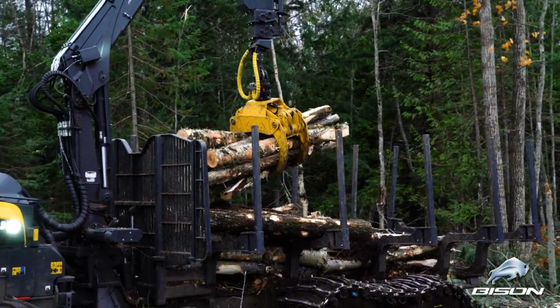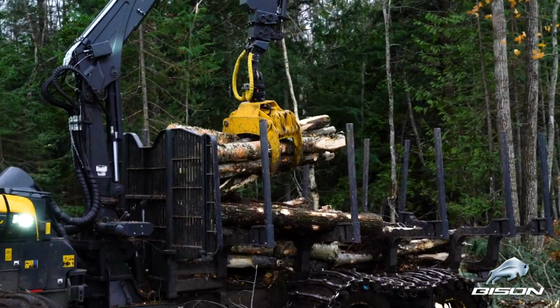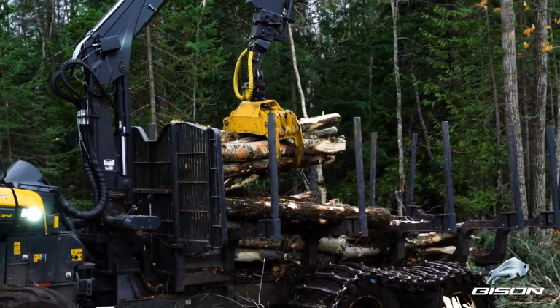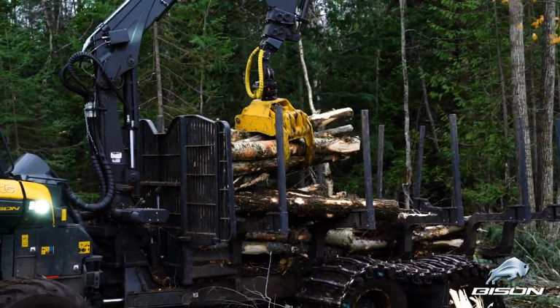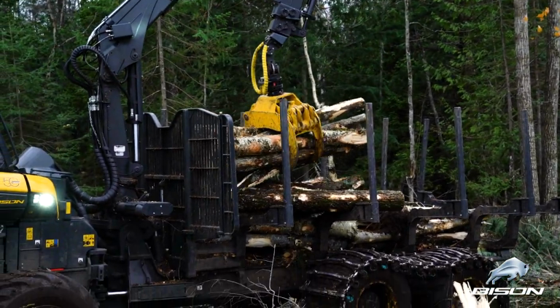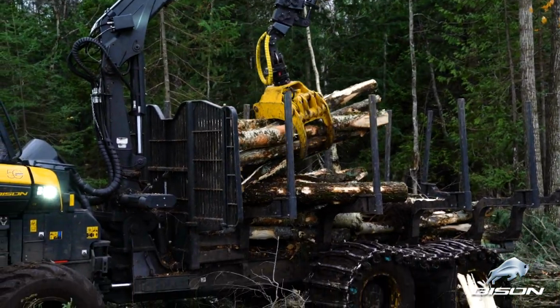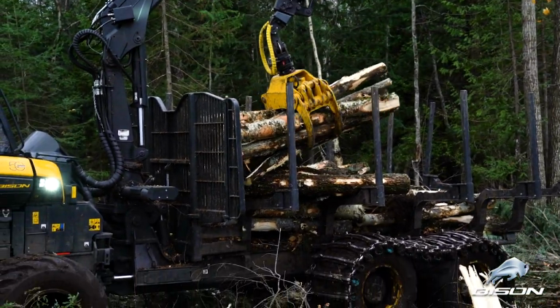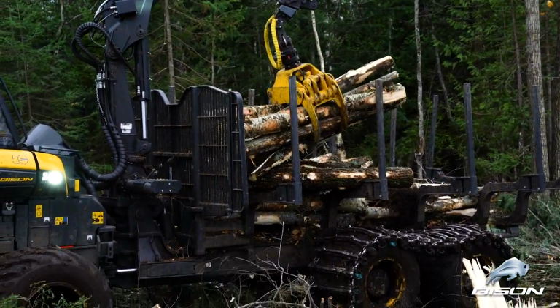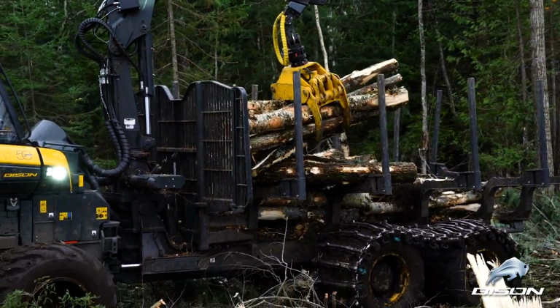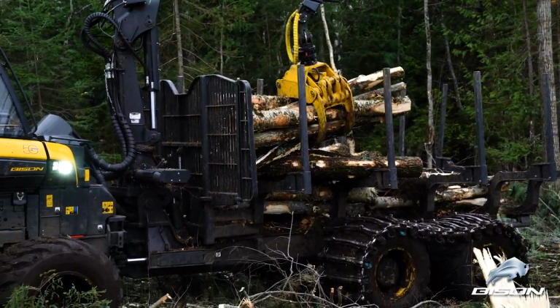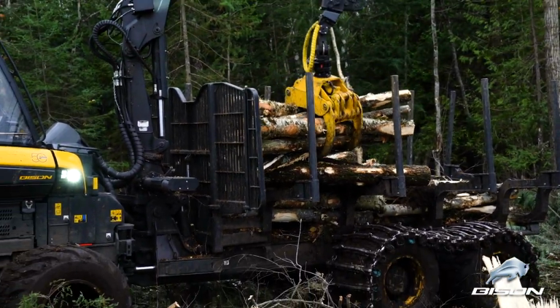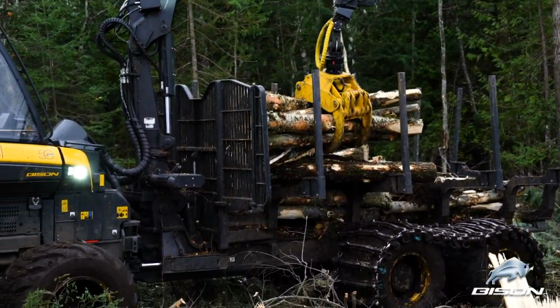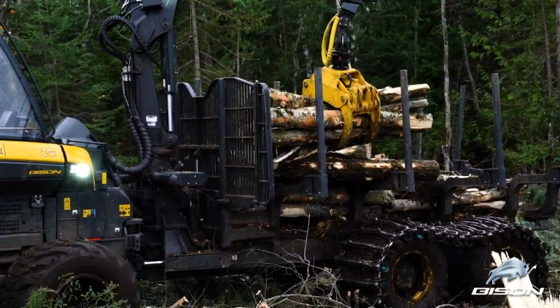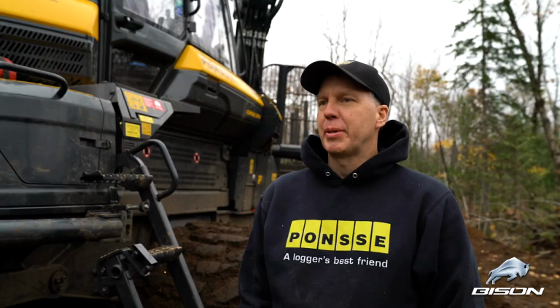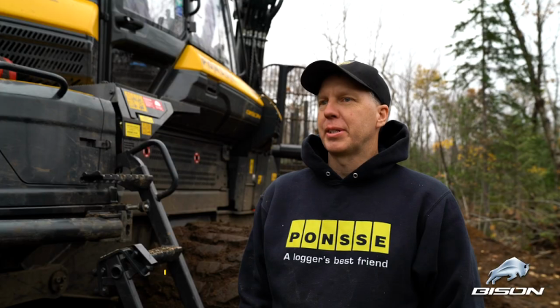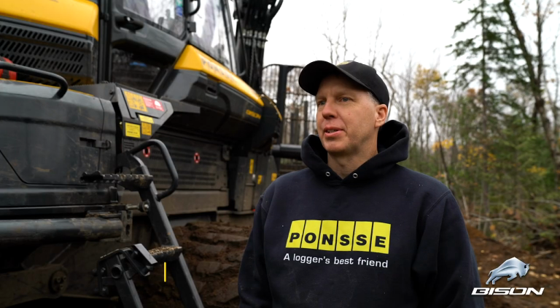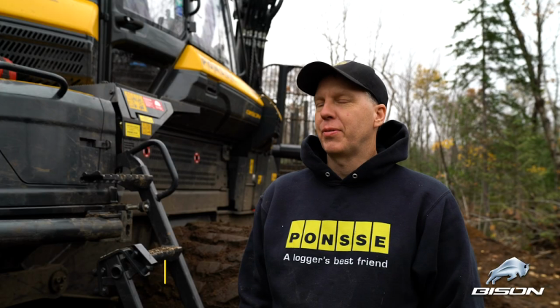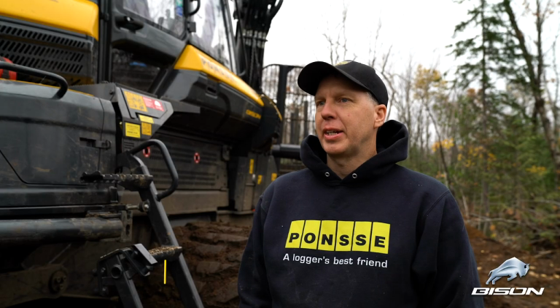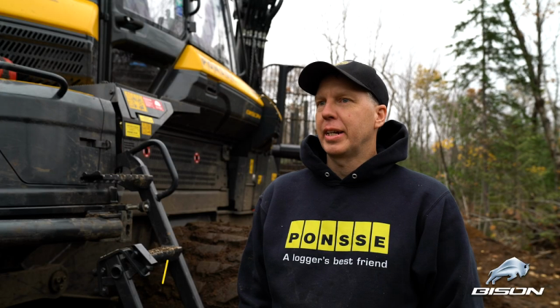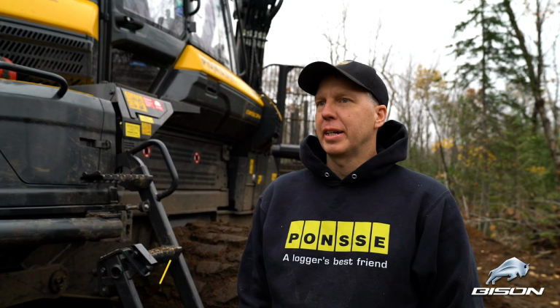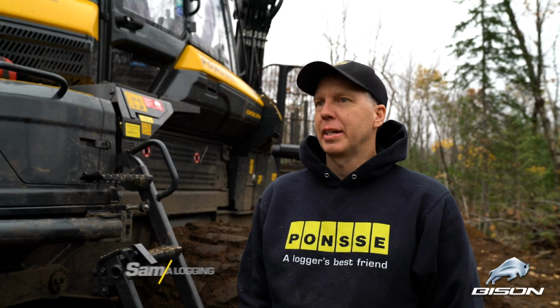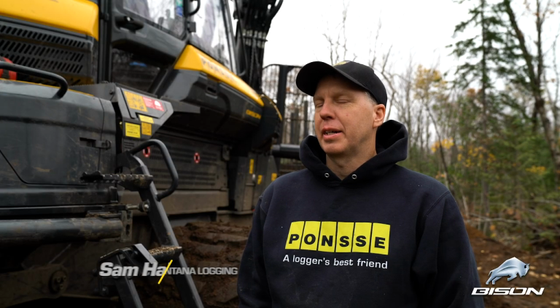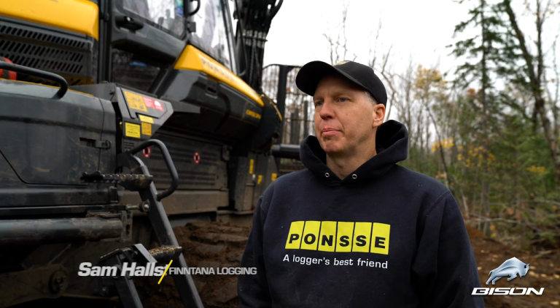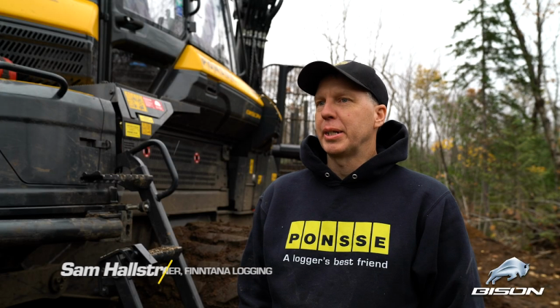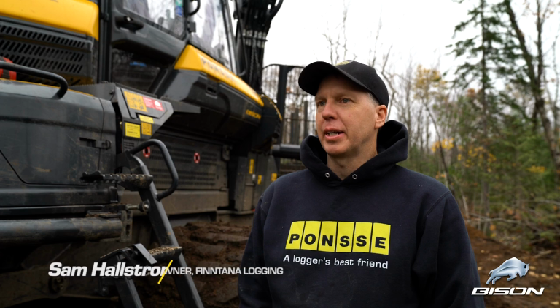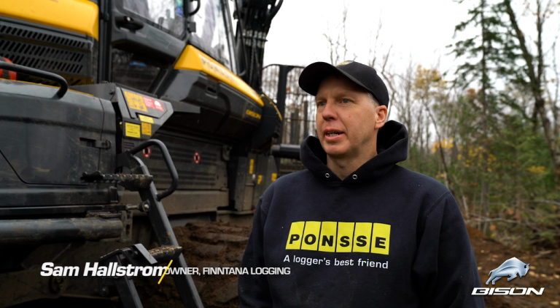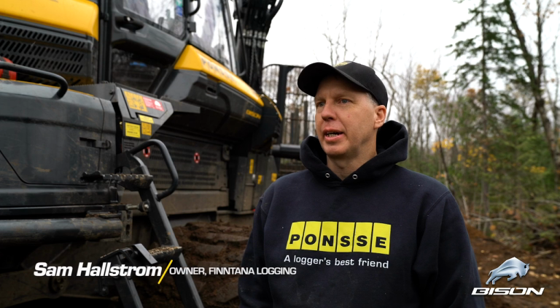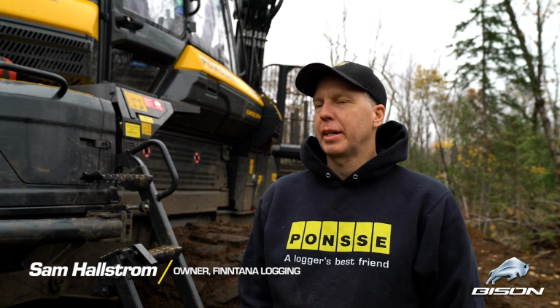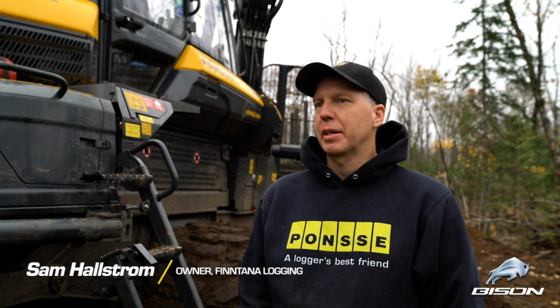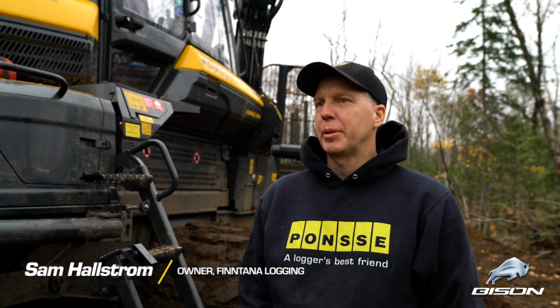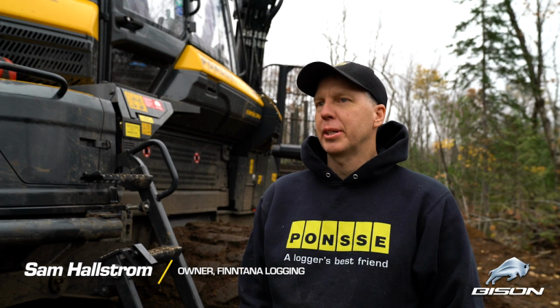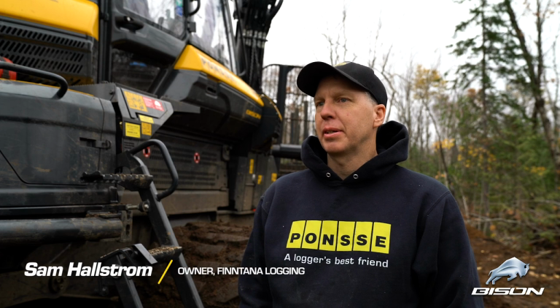My name is Sam Hallstrom. My business is Fintana. I'm based out of Hancock, Michigan.